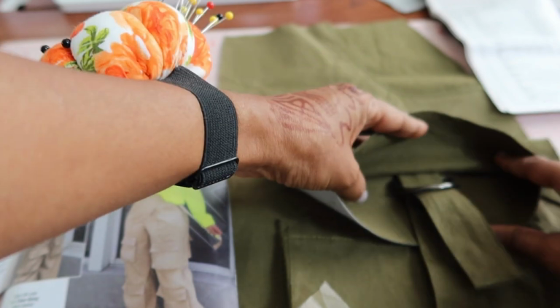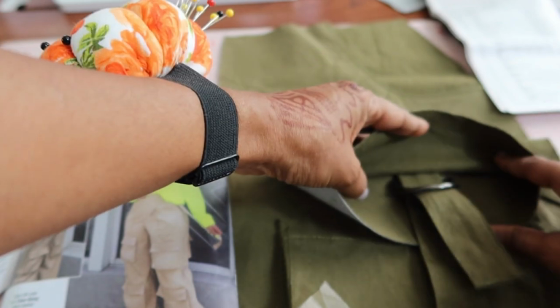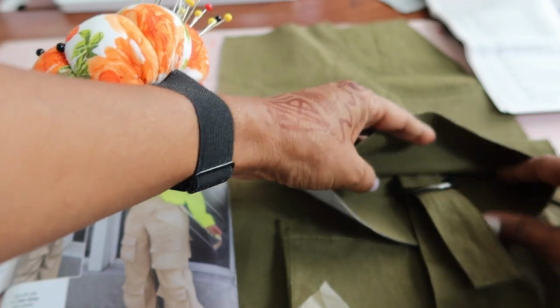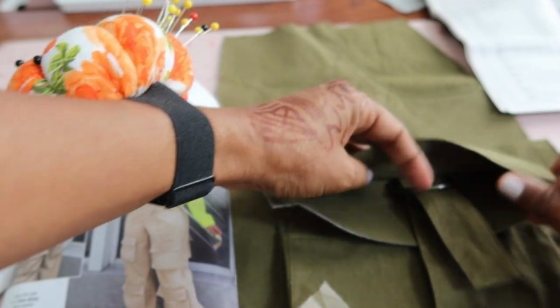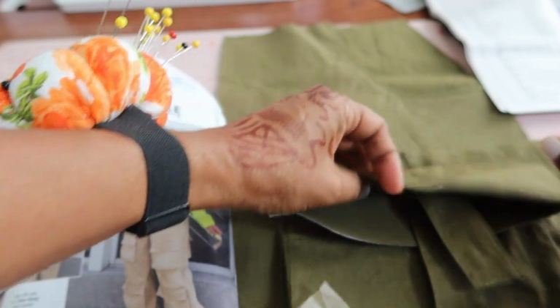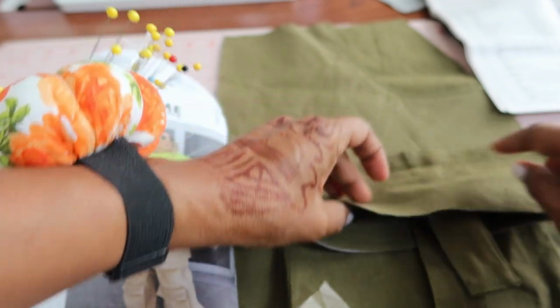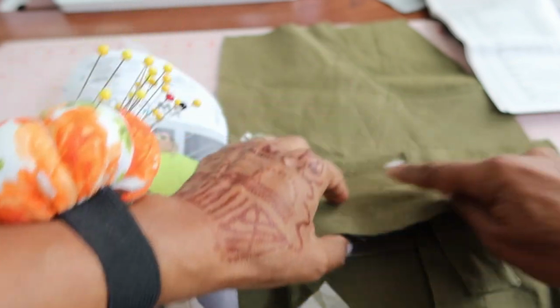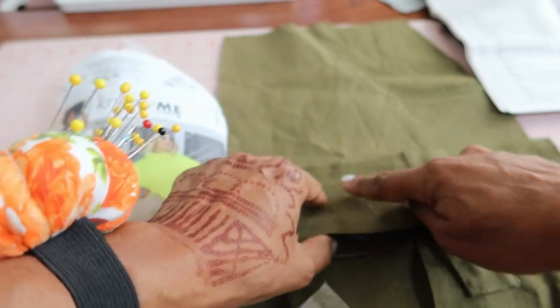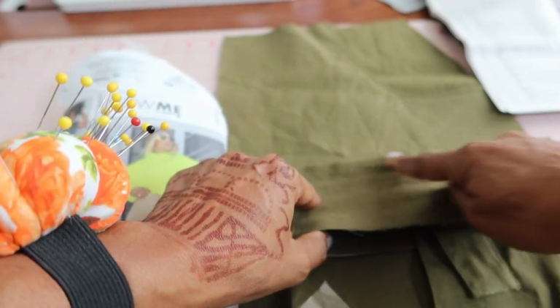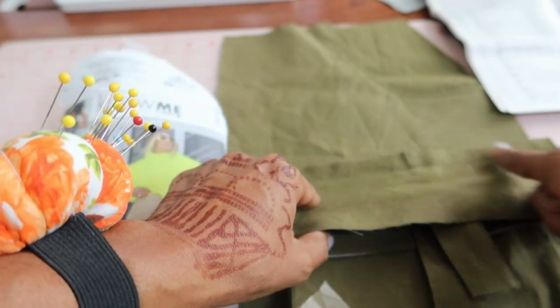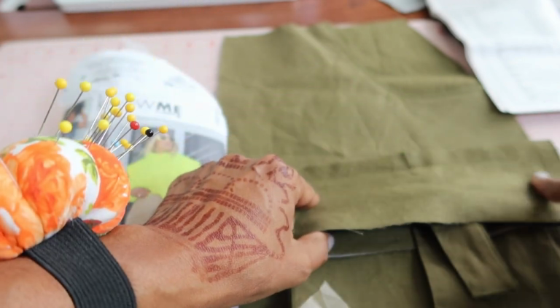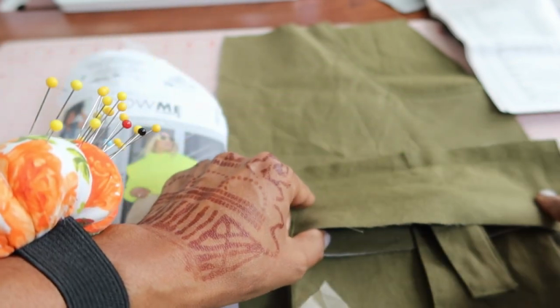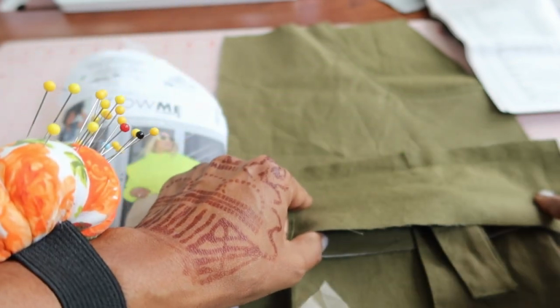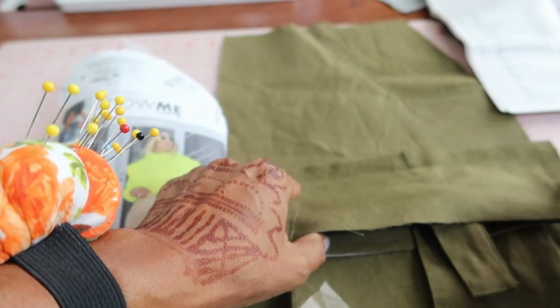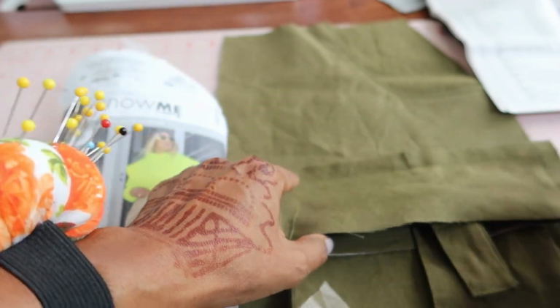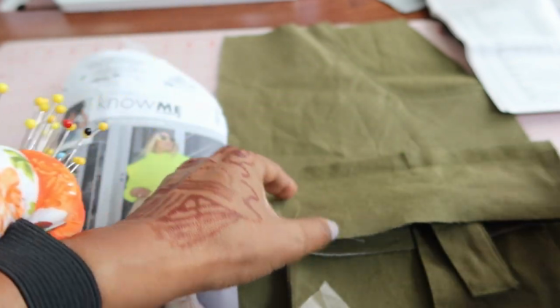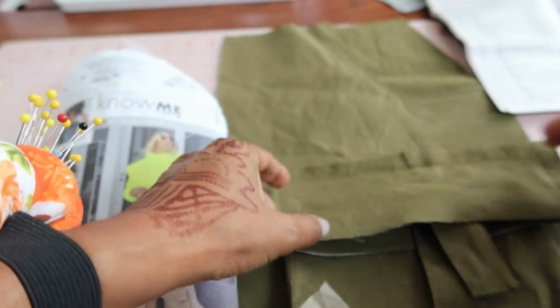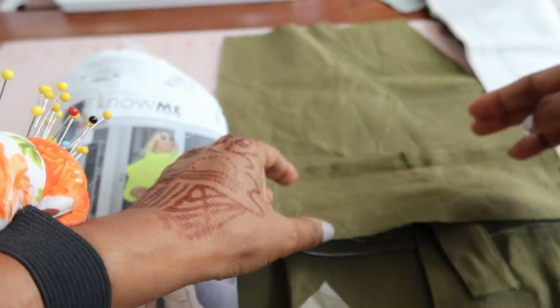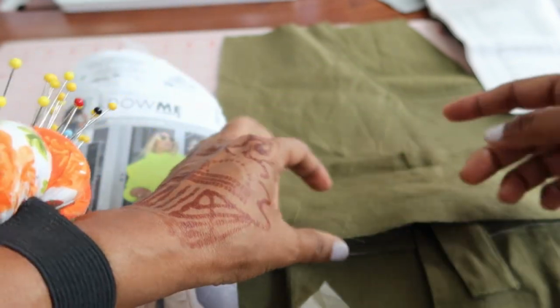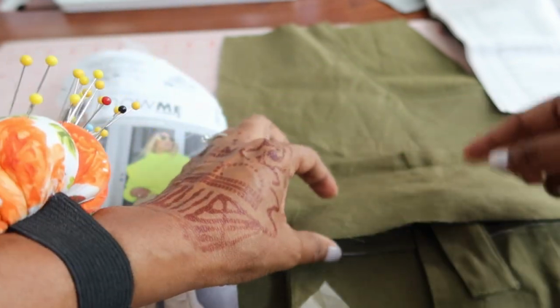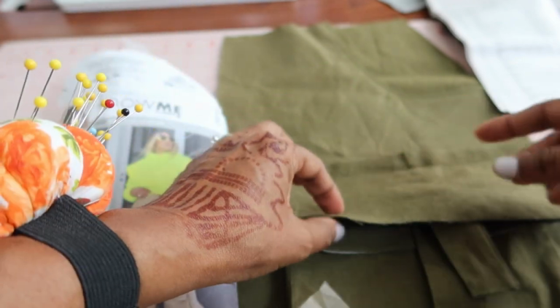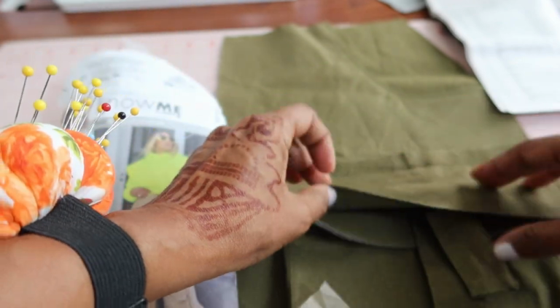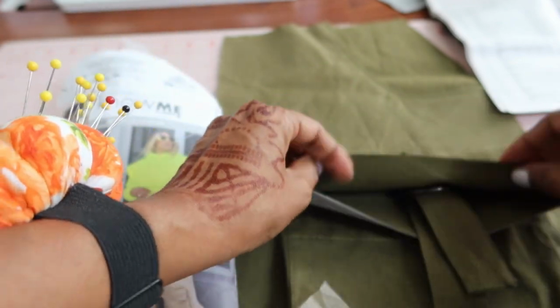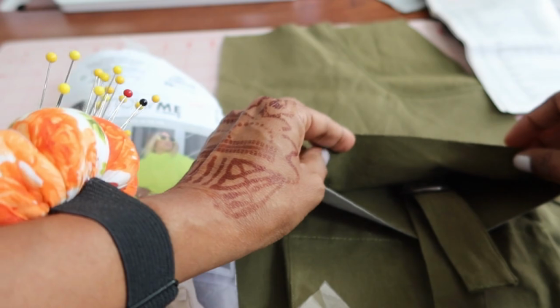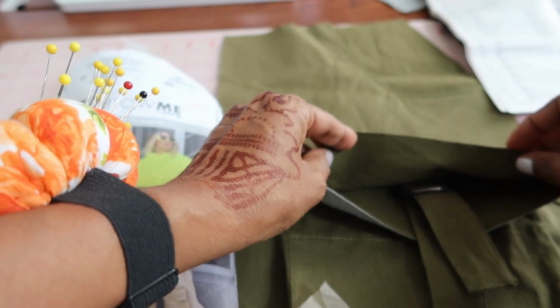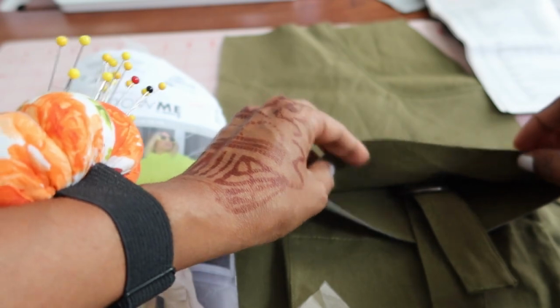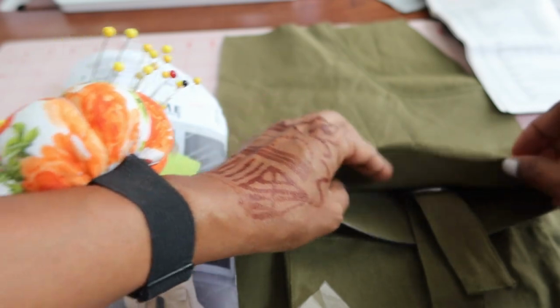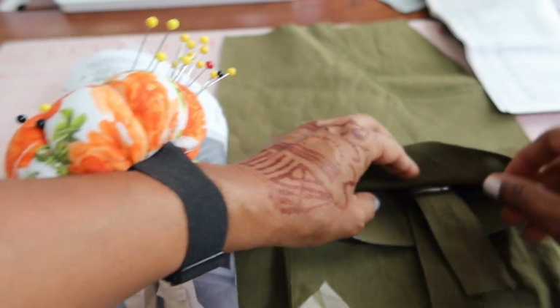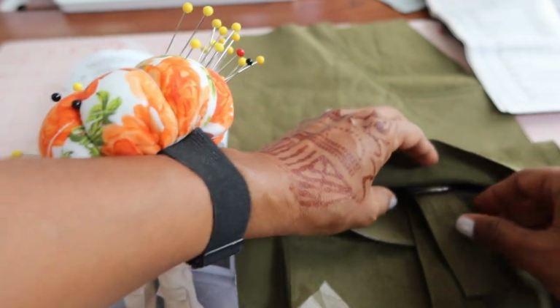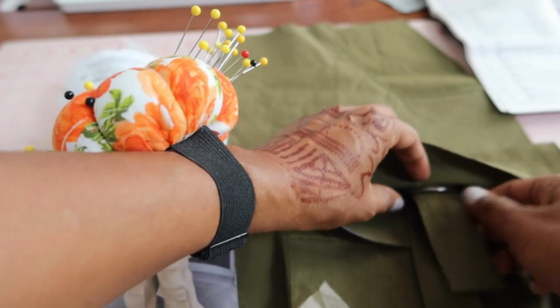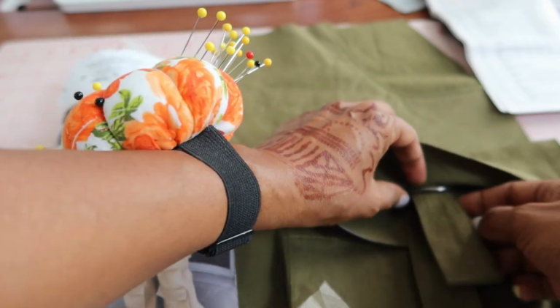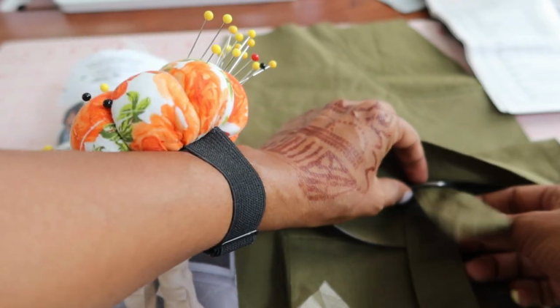I did sew the flap together — I just need to trim it and flip it over to the right side.